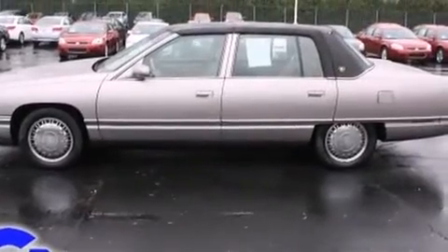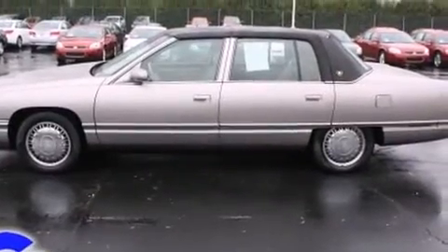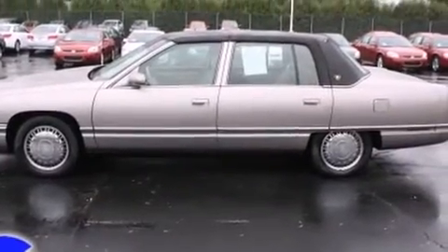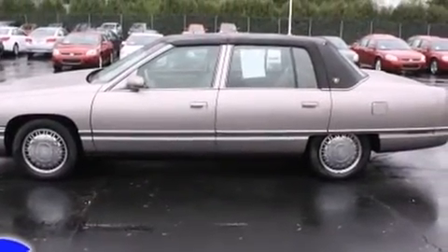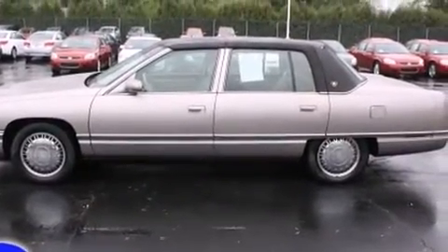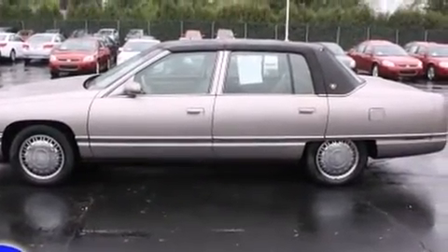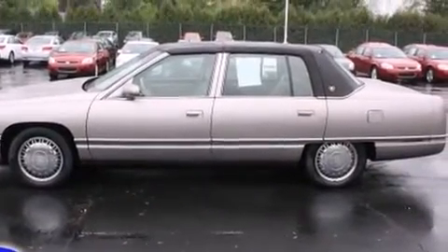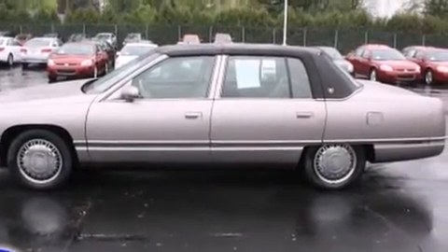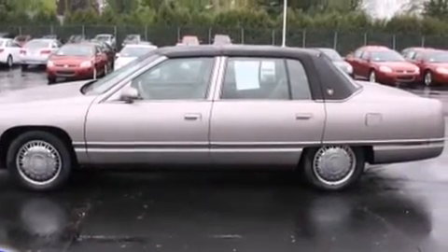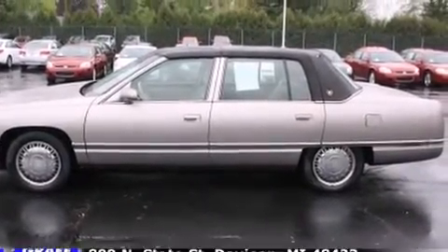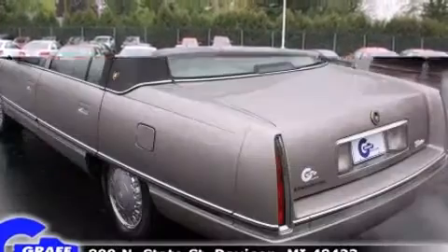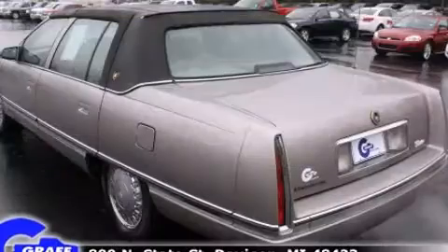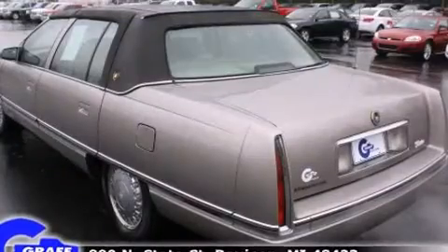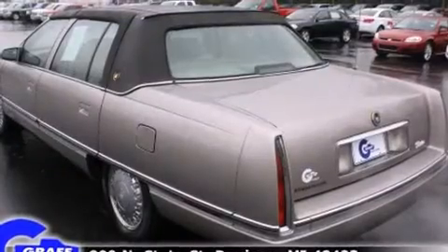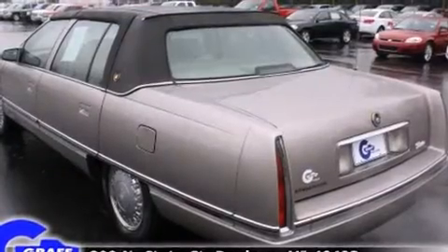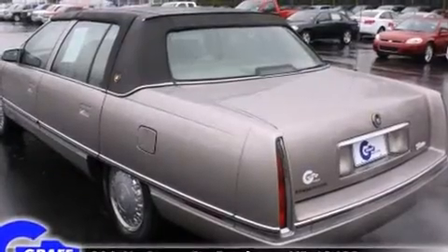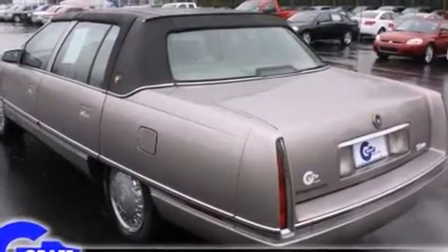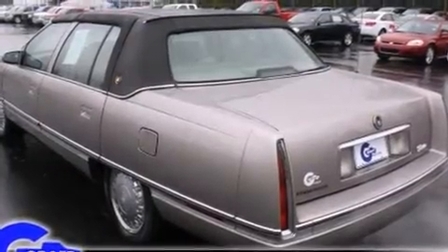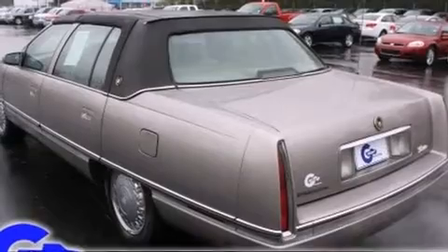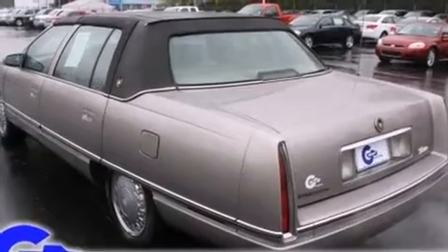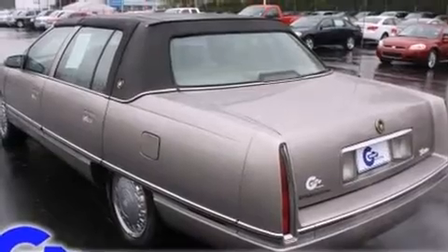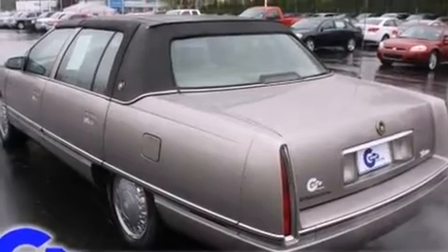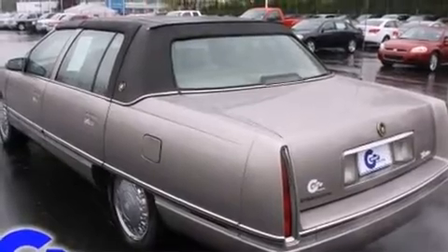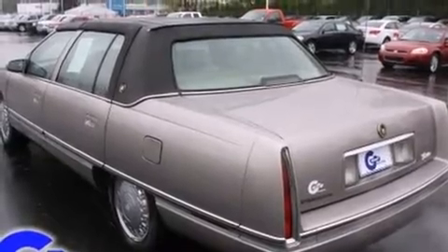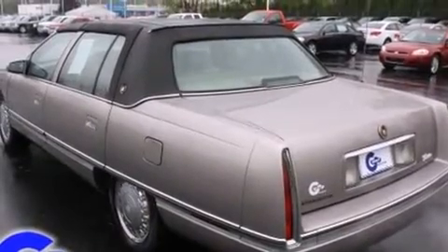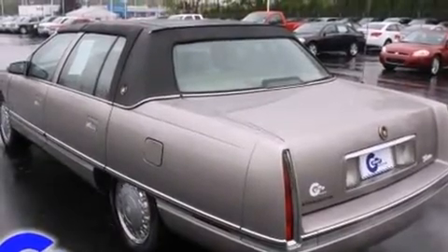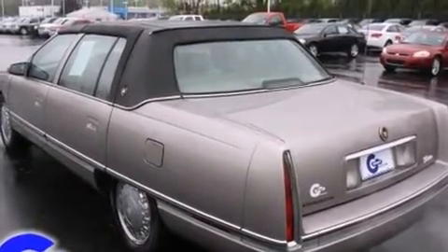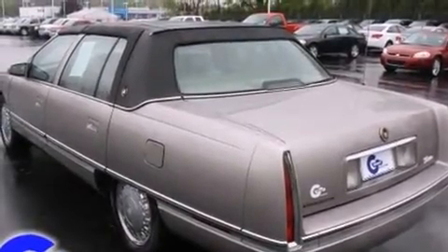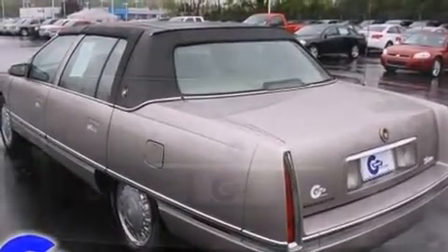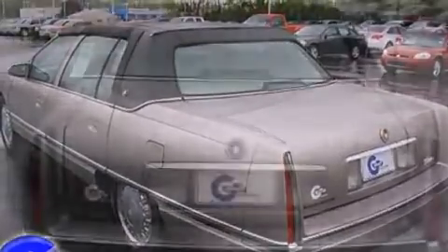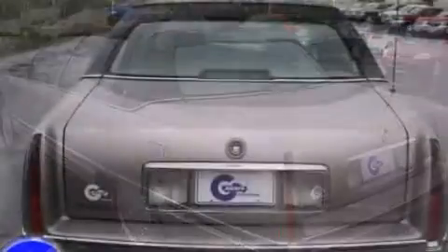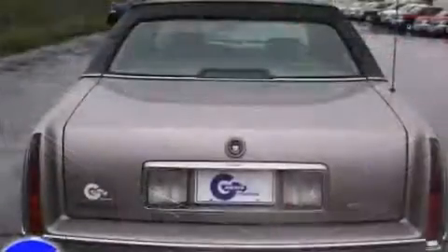Top features include air conditioning, power trunk closing assist, a front bench seat, remote keyless entry, and much more.